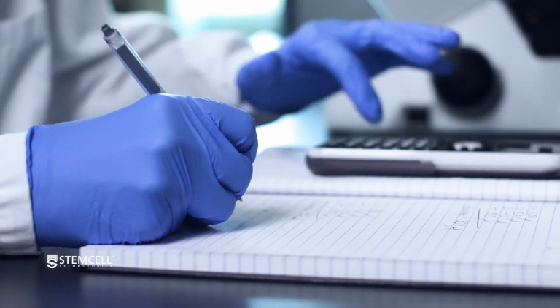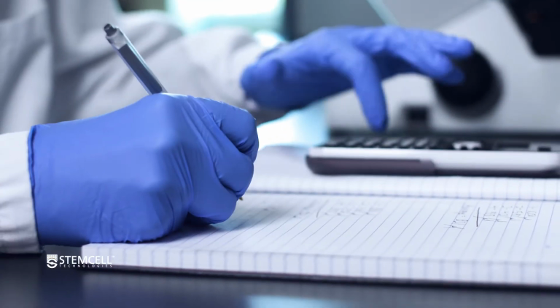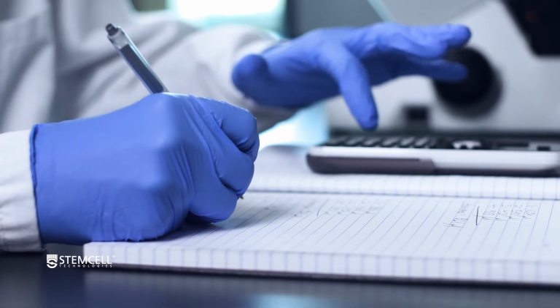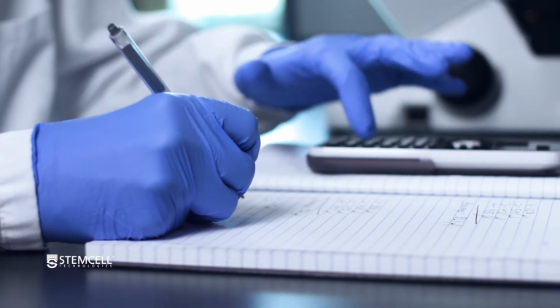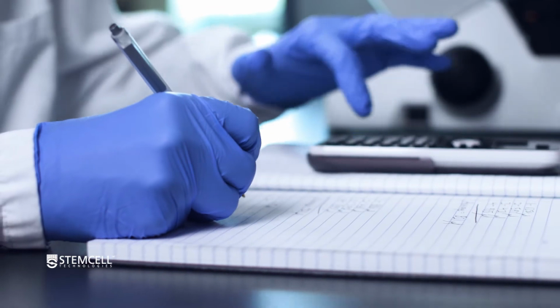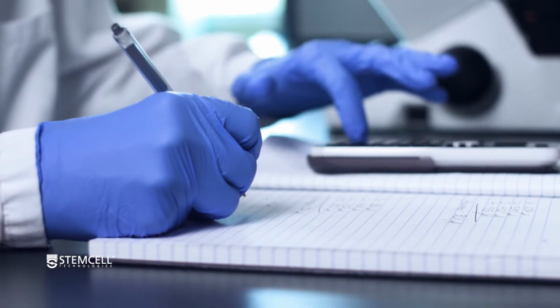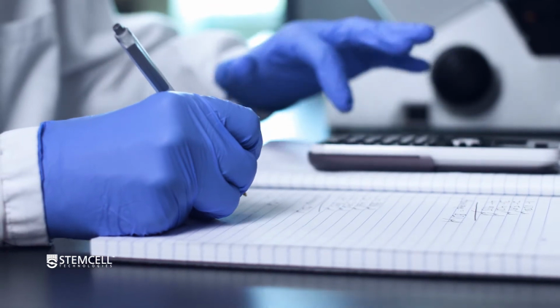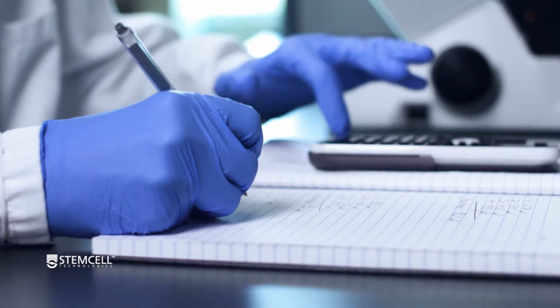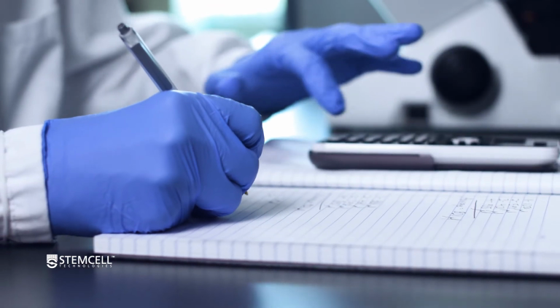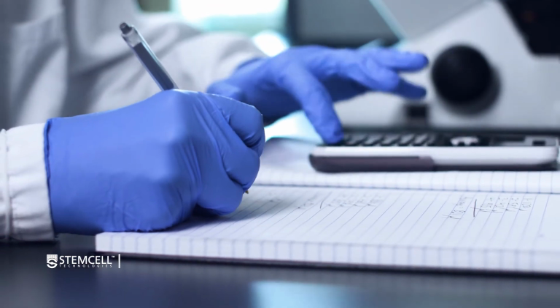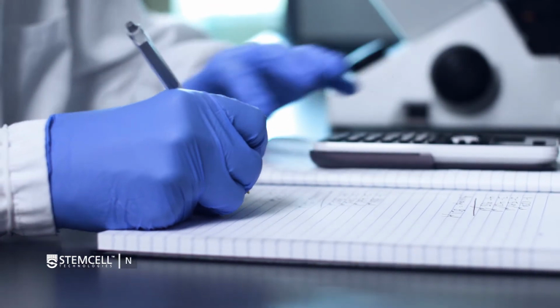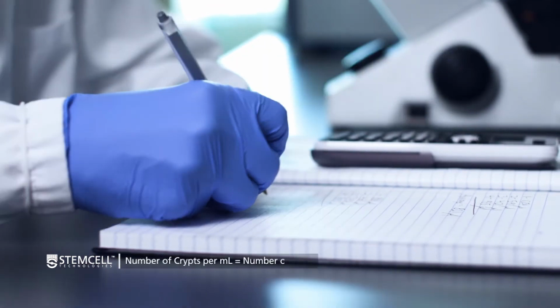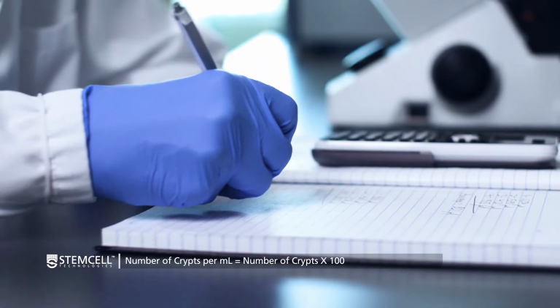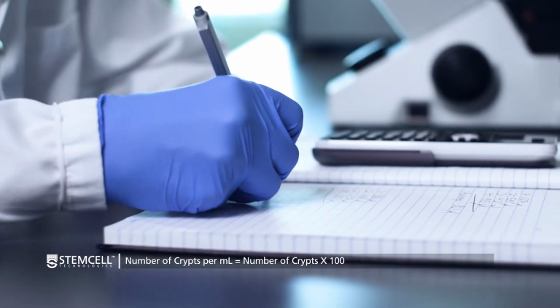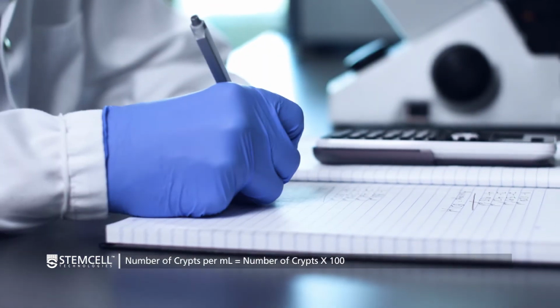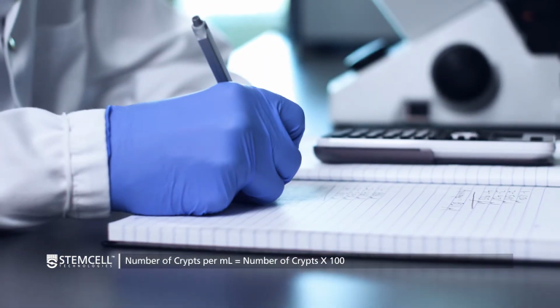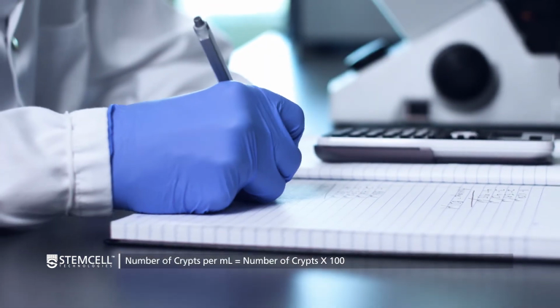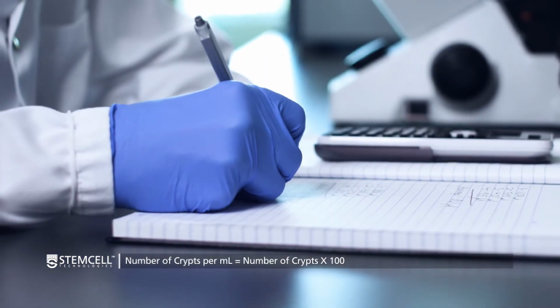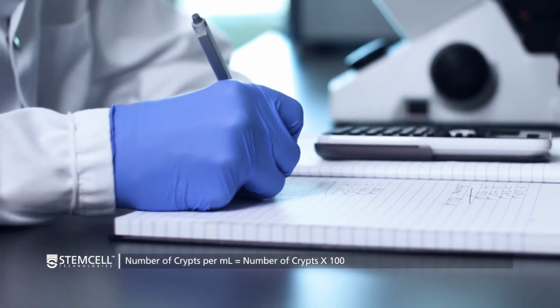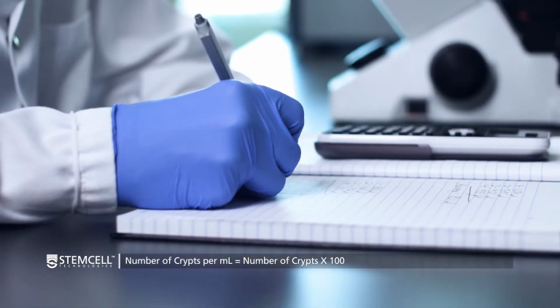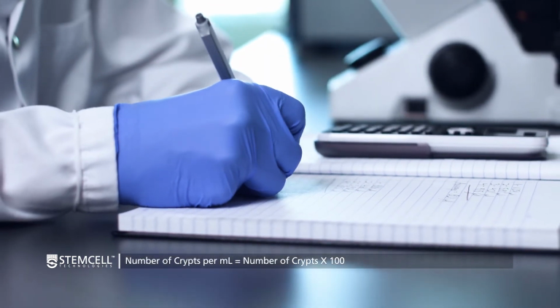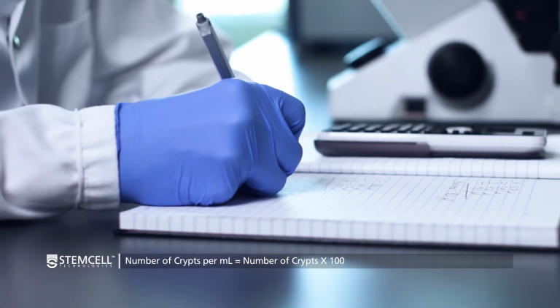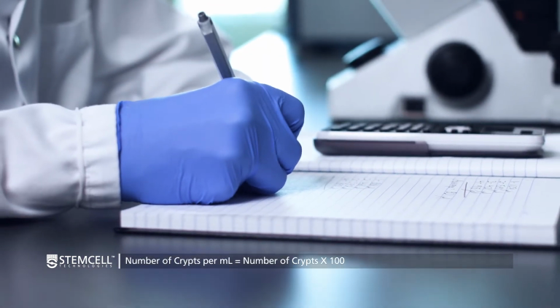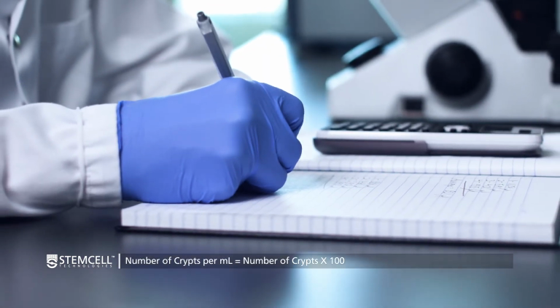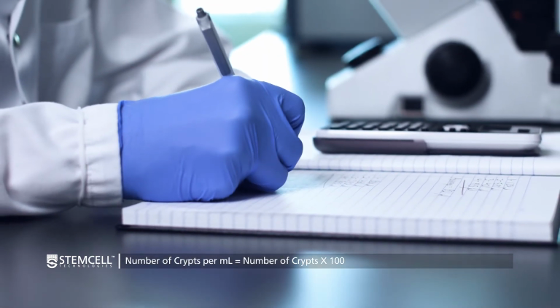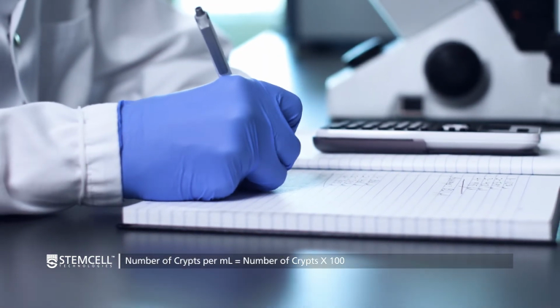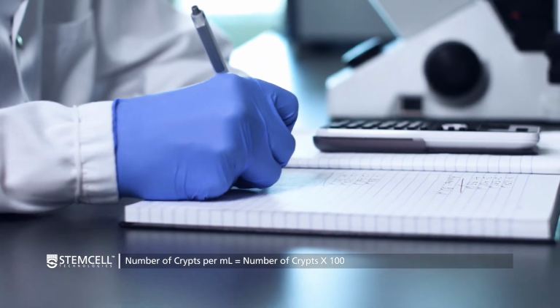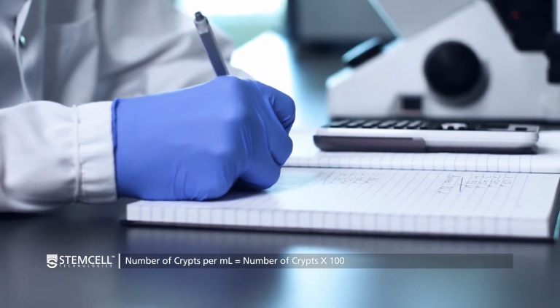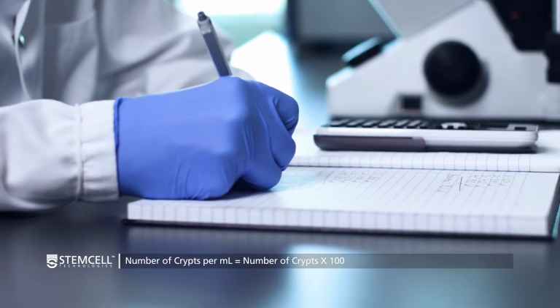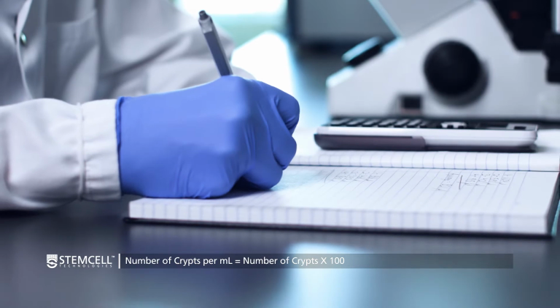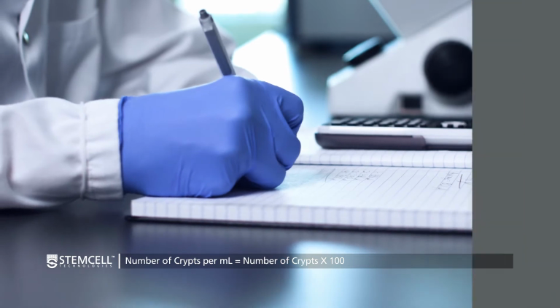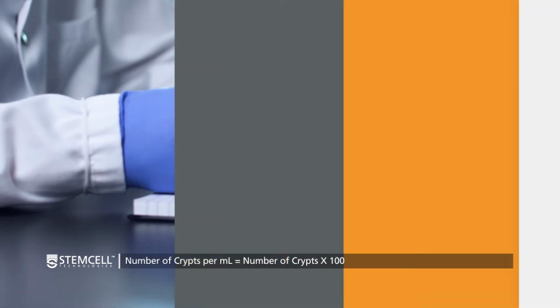To calculate the number of crypts per milliliter, multiply the number of crypts by 100.